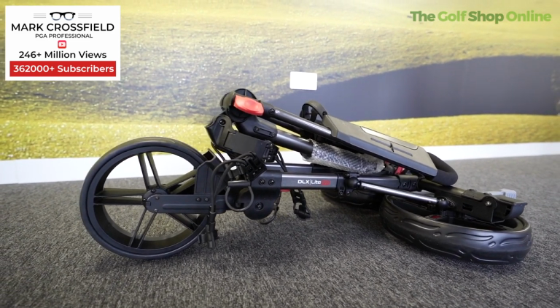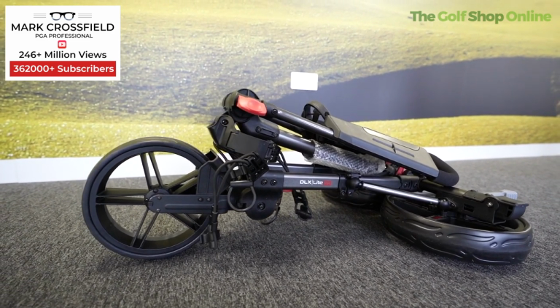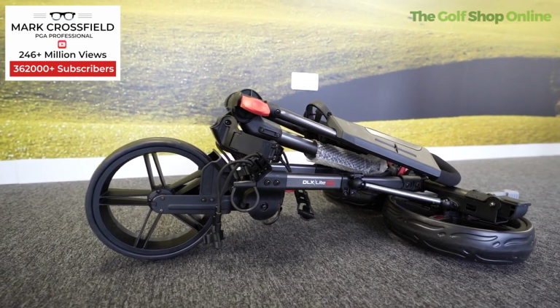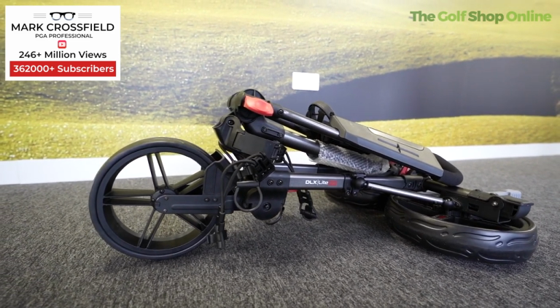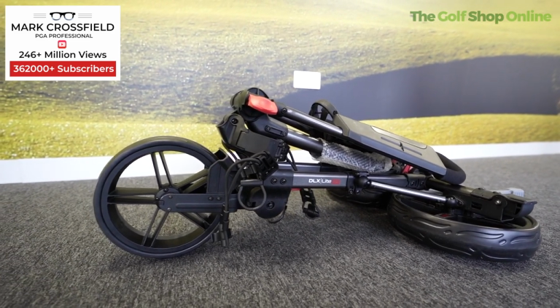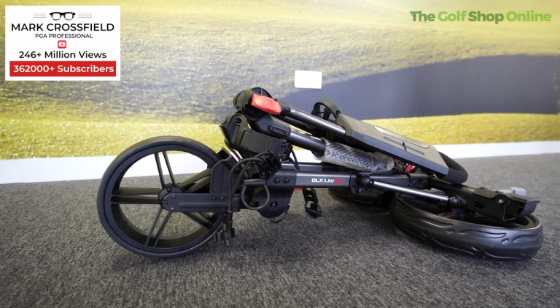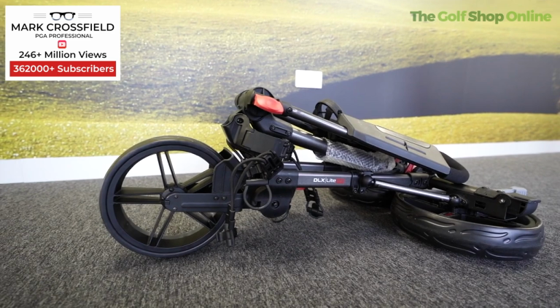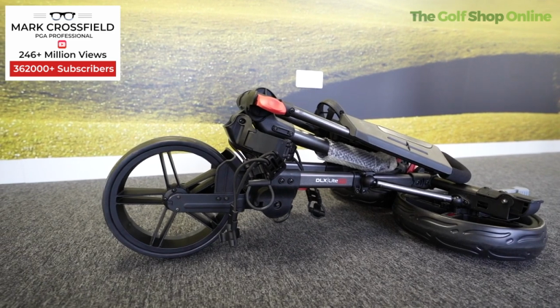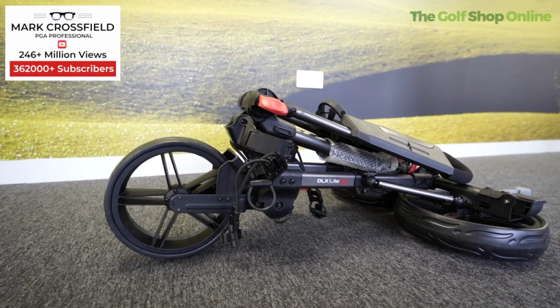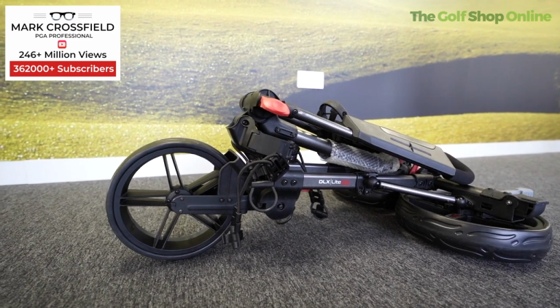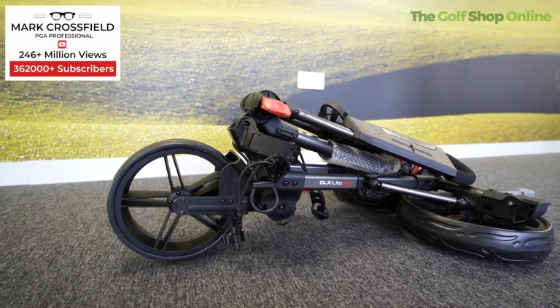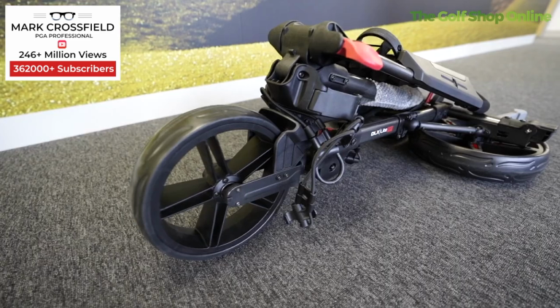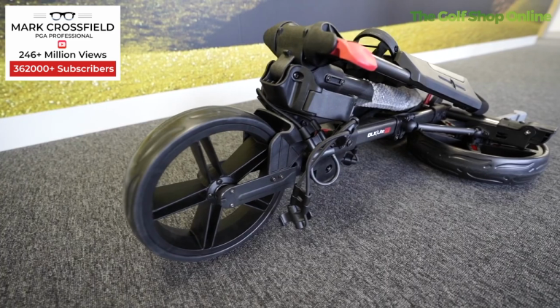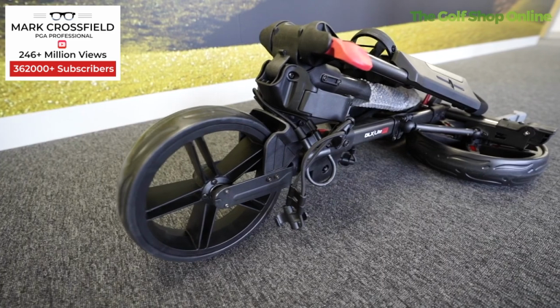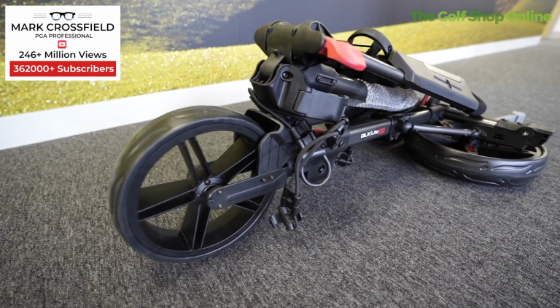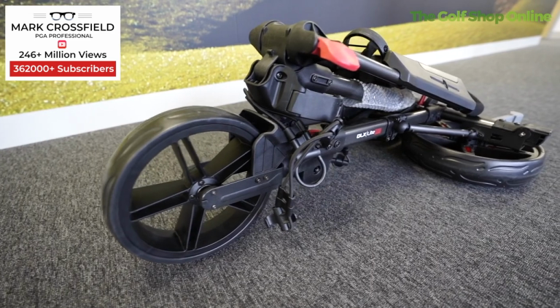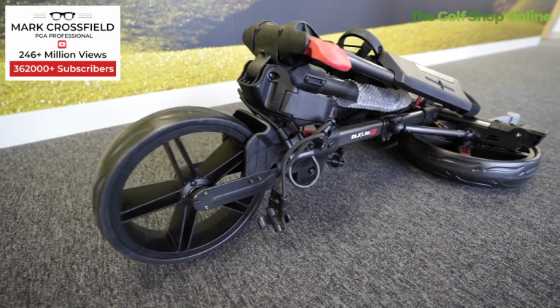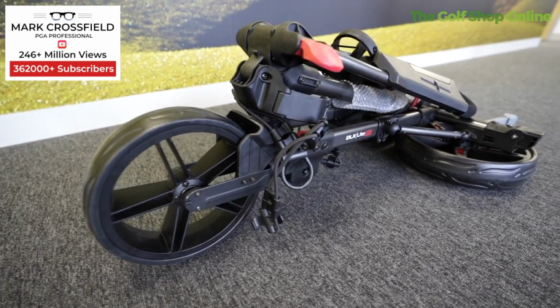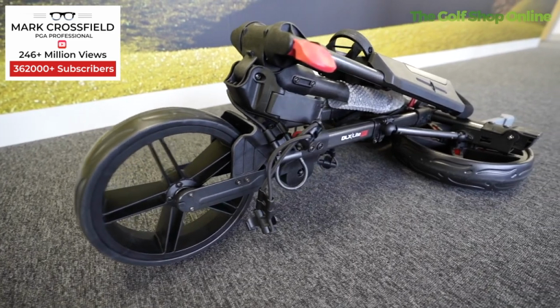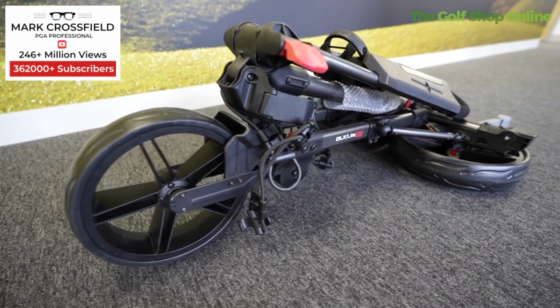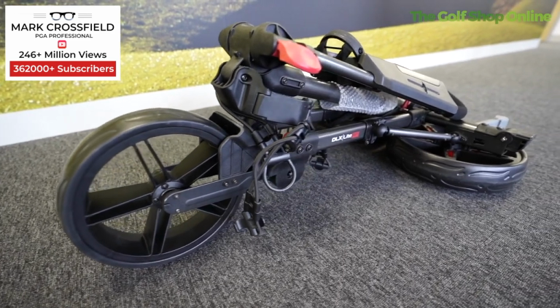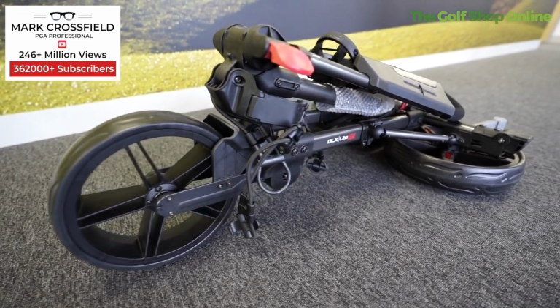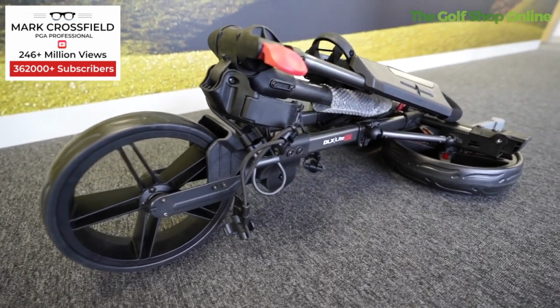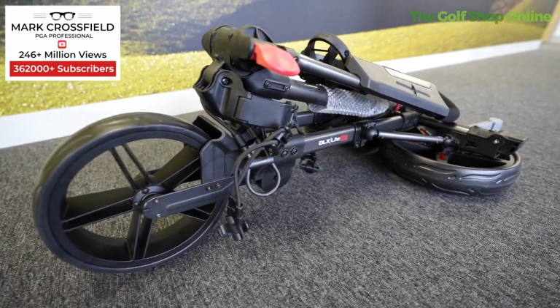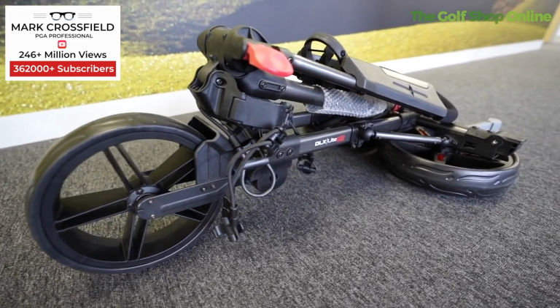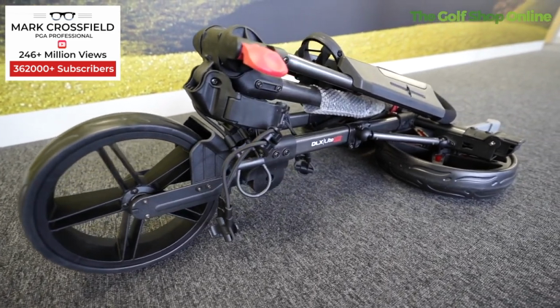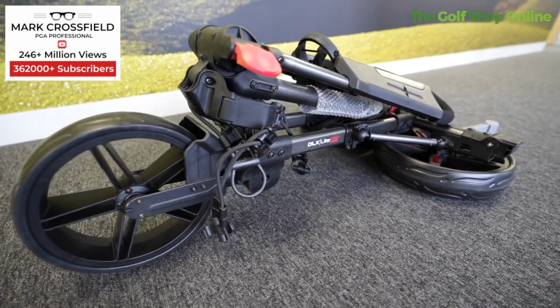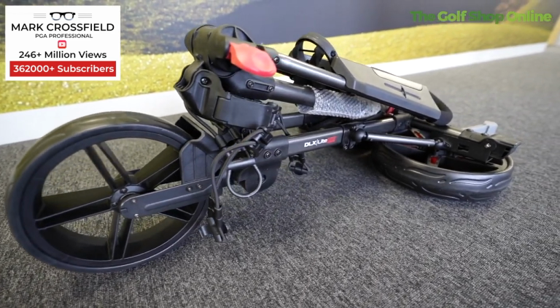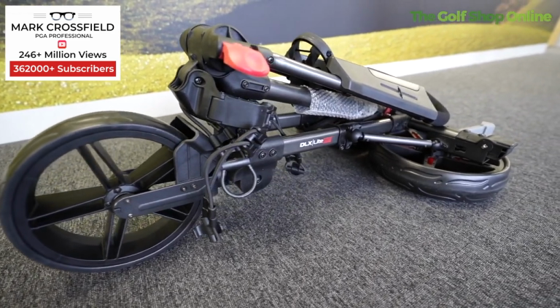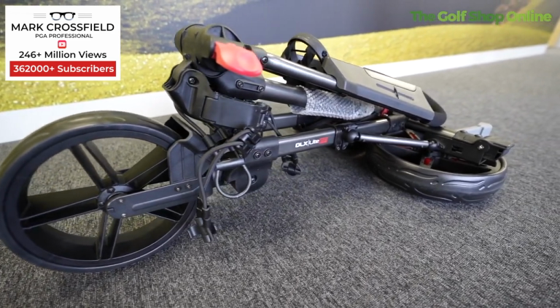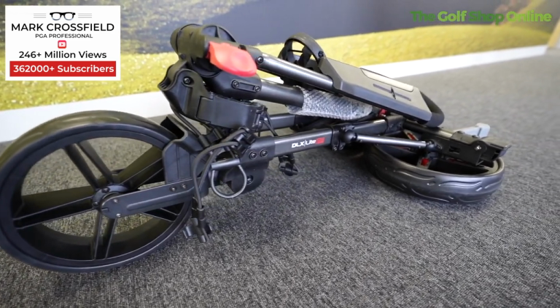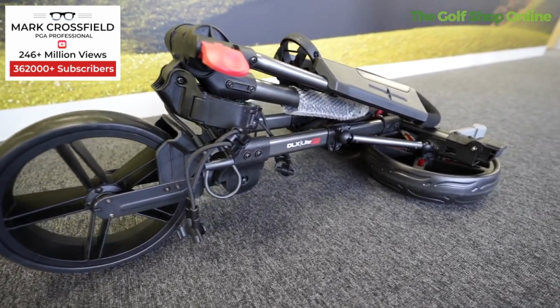It folds down into a super compact shape and size — really small, allowing you to get it in your boot, even small boots, or under the stairs wherever you're storing it at home.